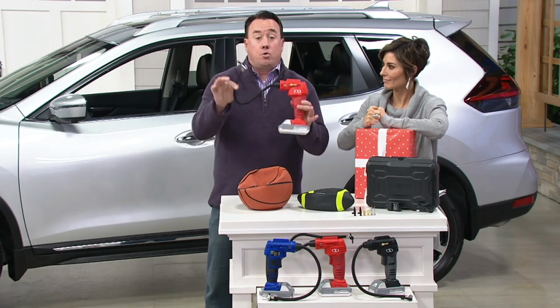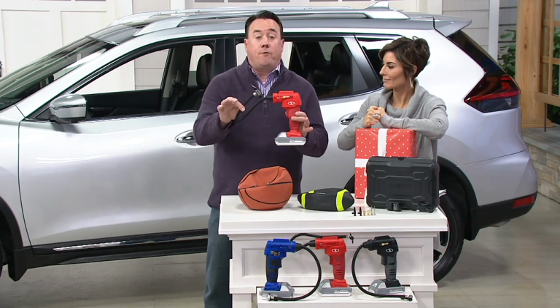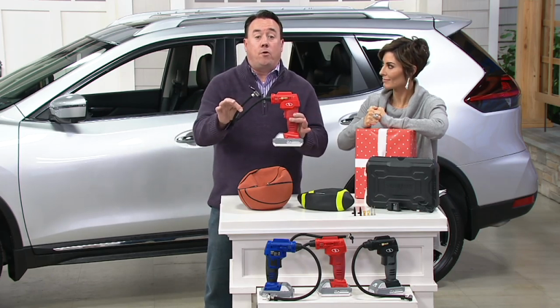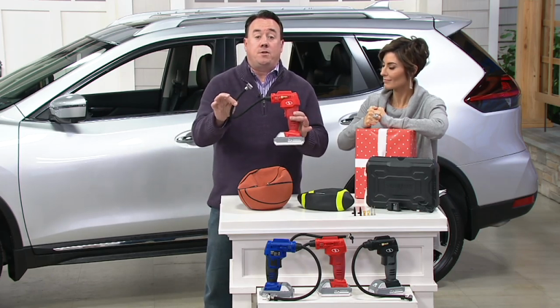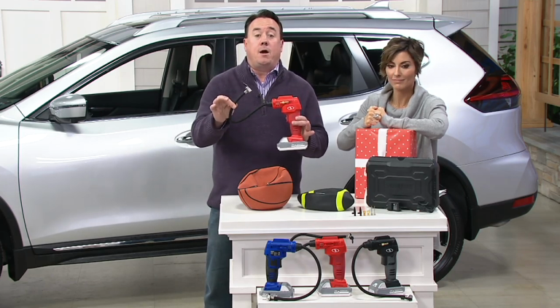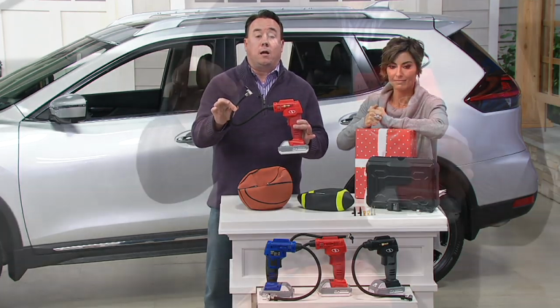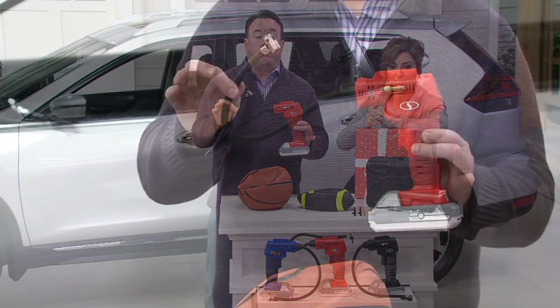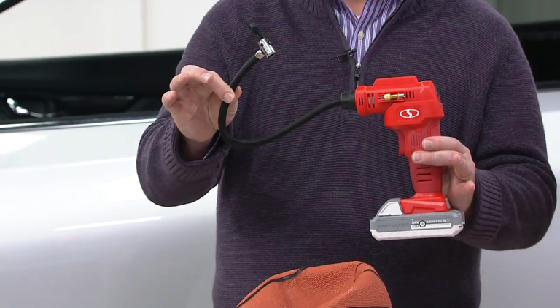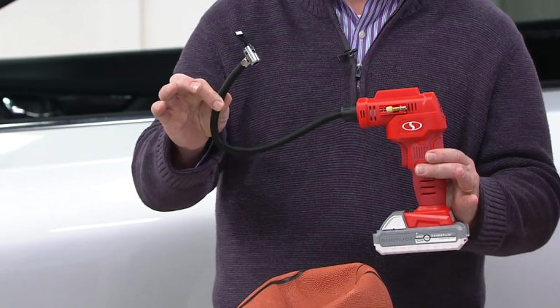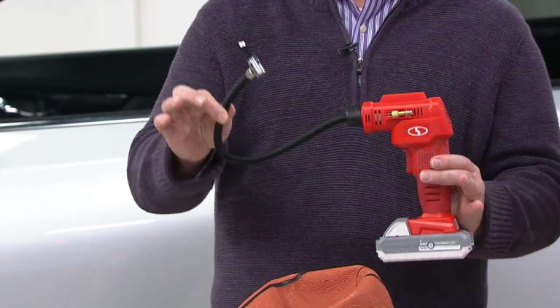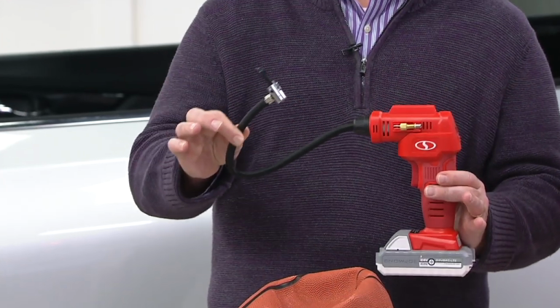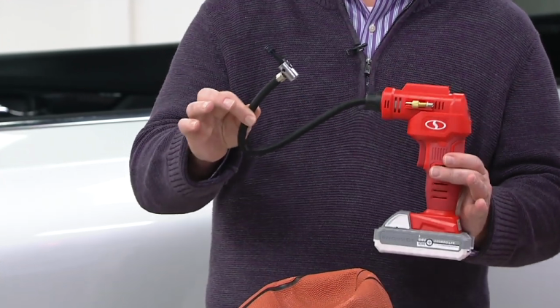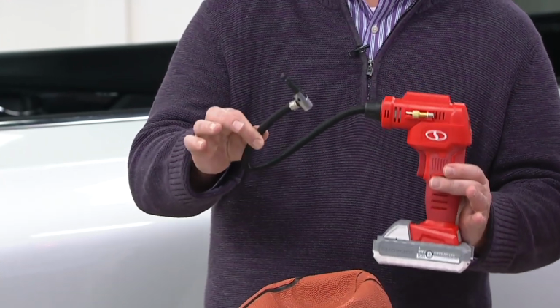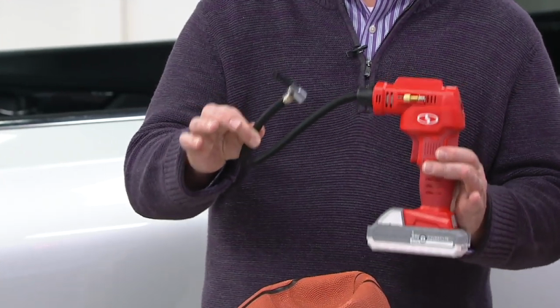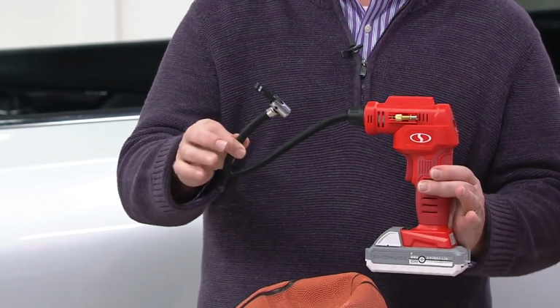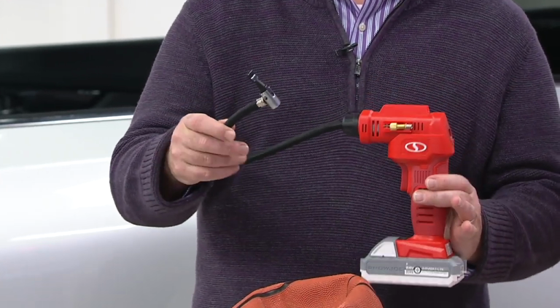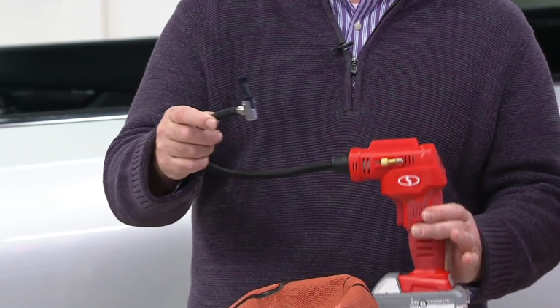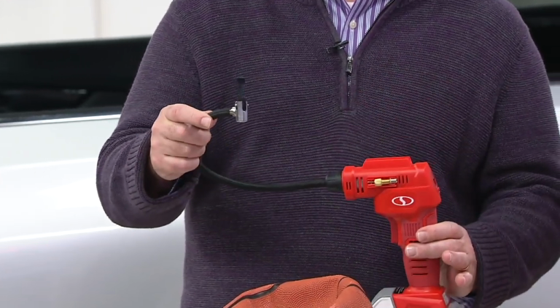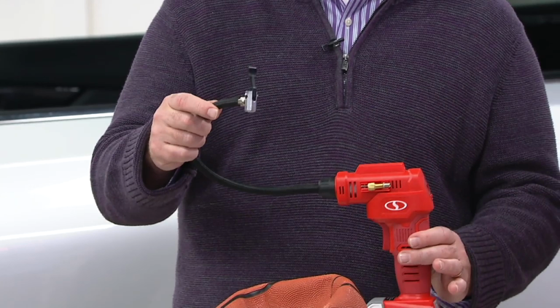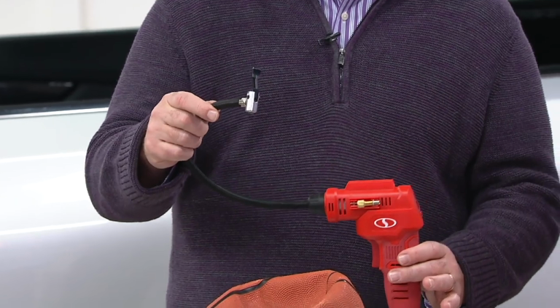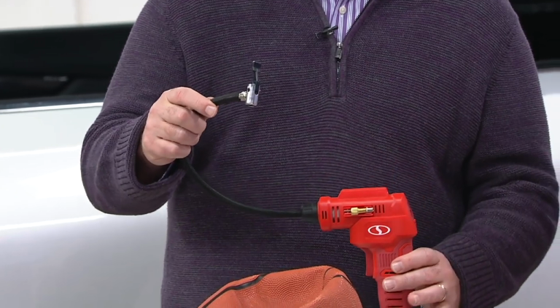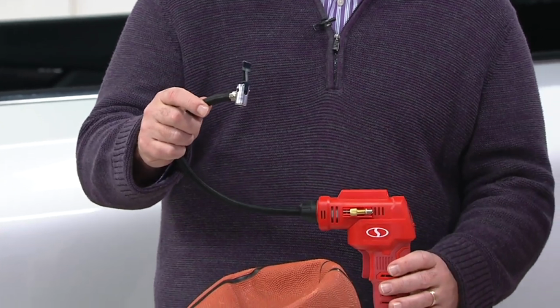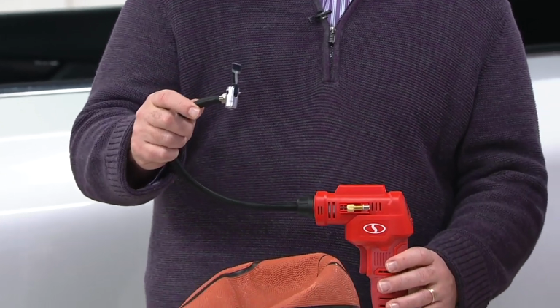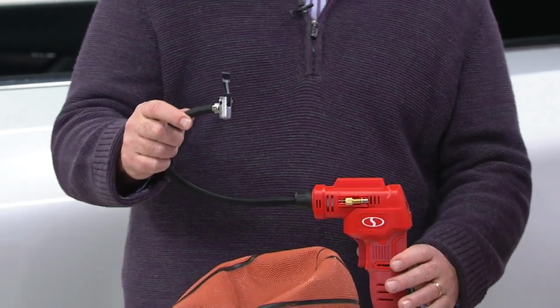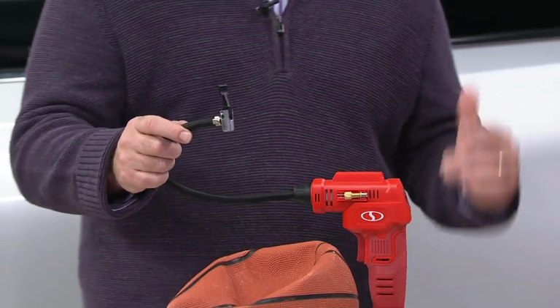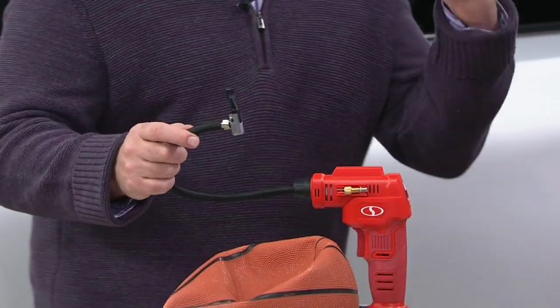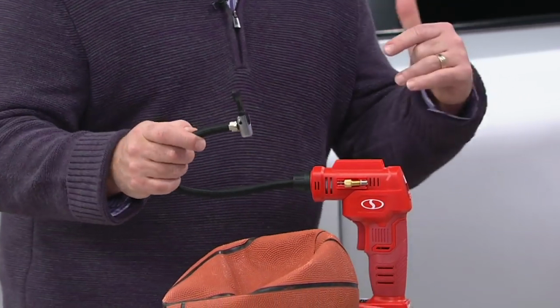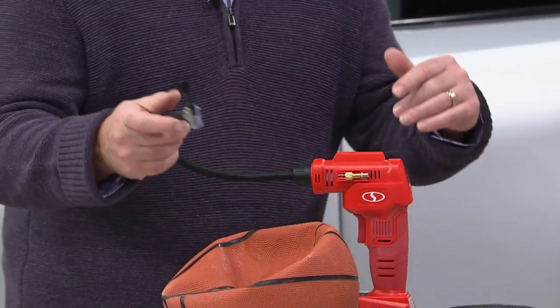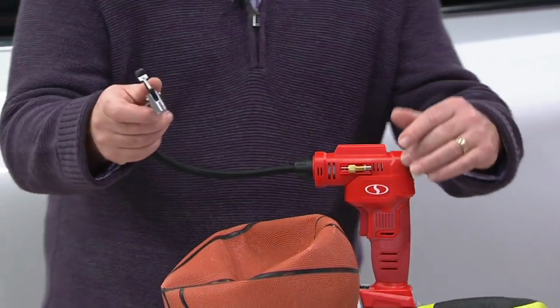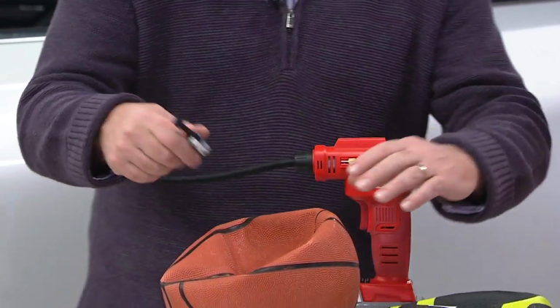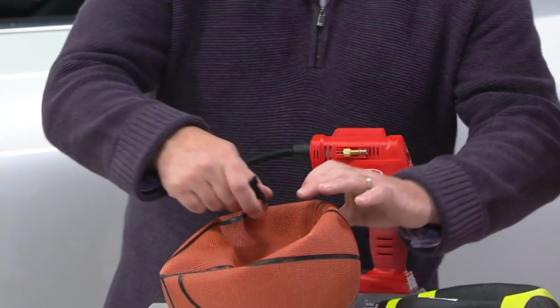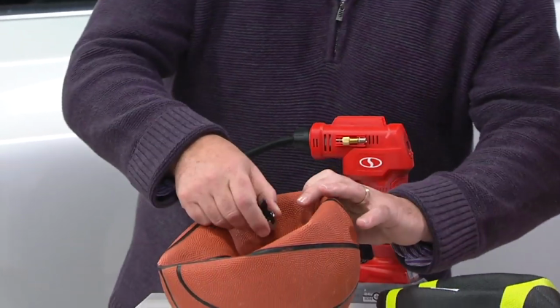It's a 24-volt lithium-ion compressor. It gets 40 minutes of runtime, and if it's out there and can be inflated, this can do it.